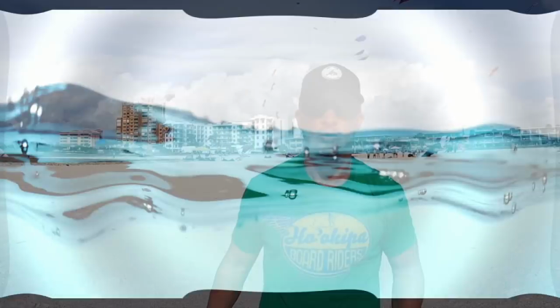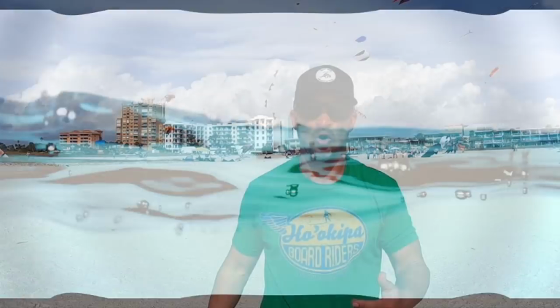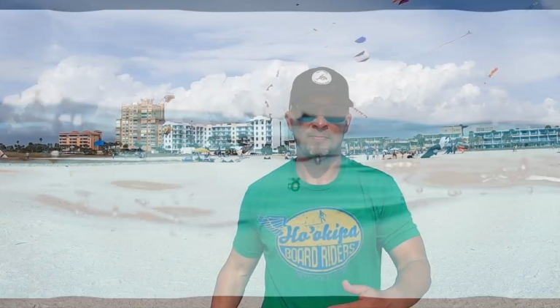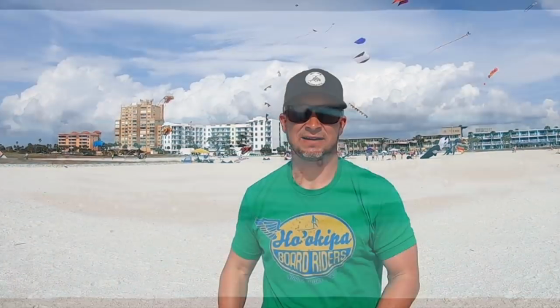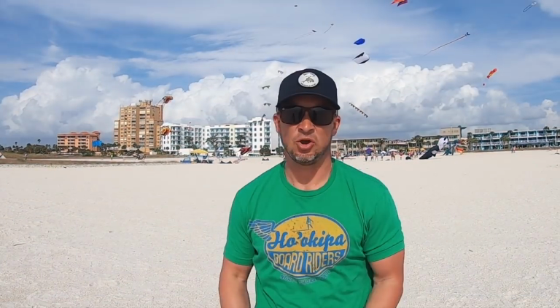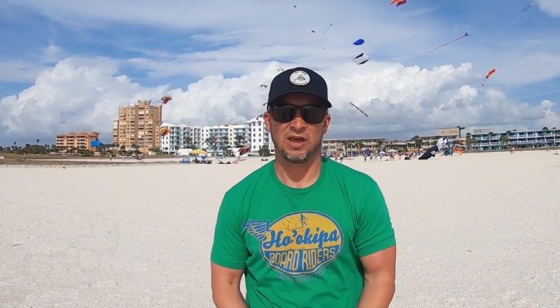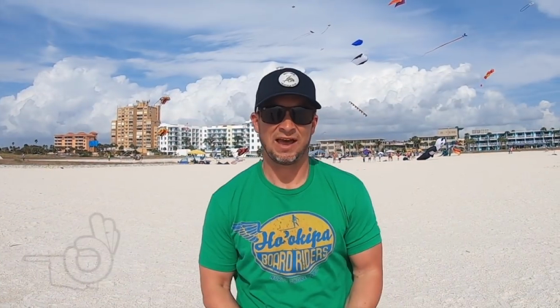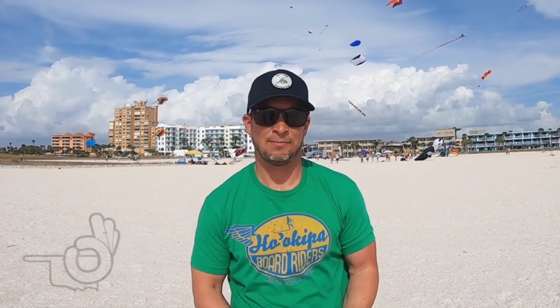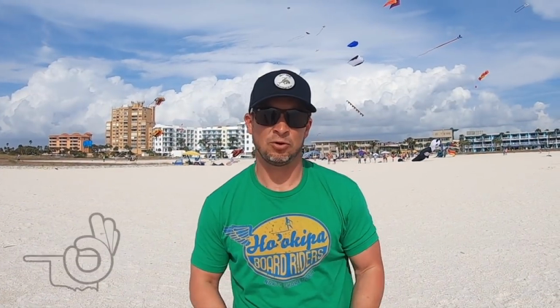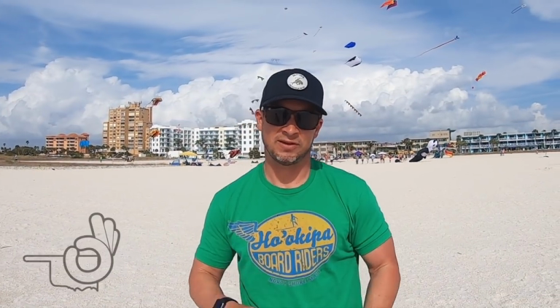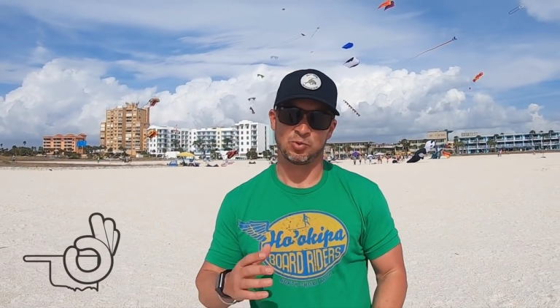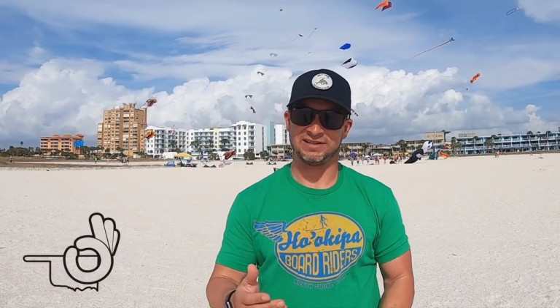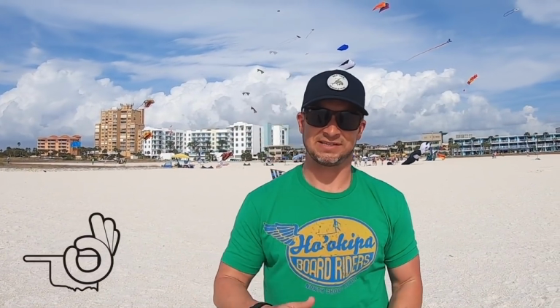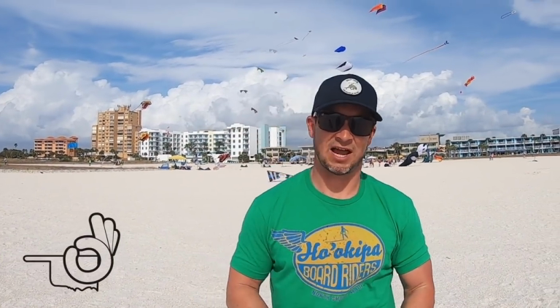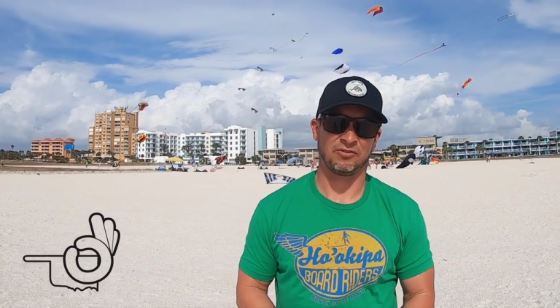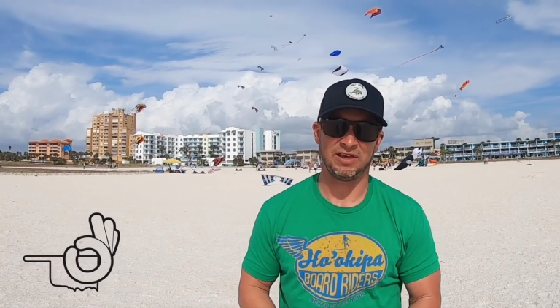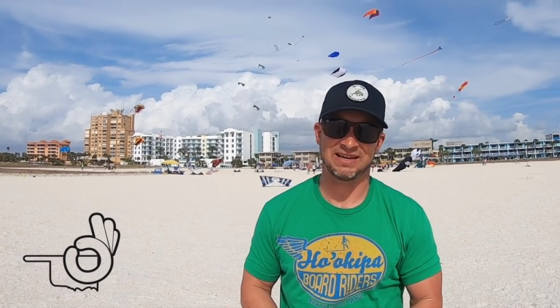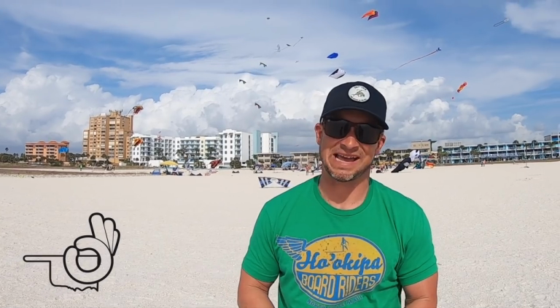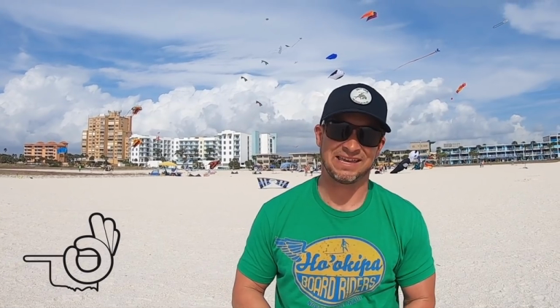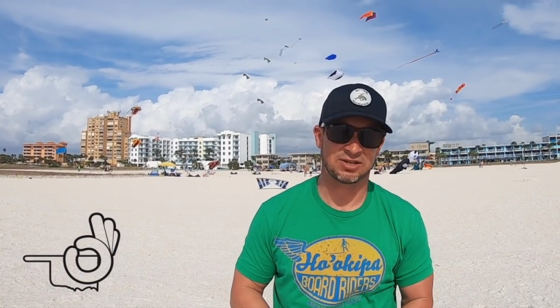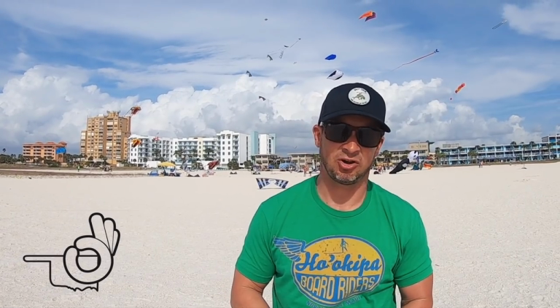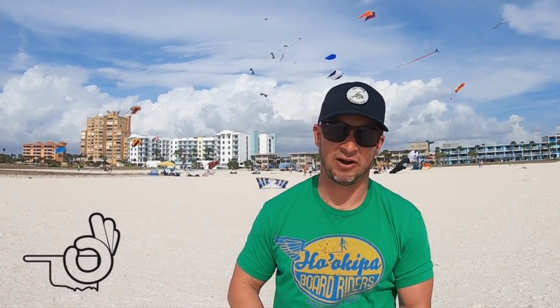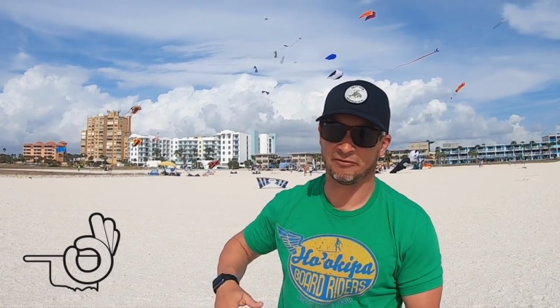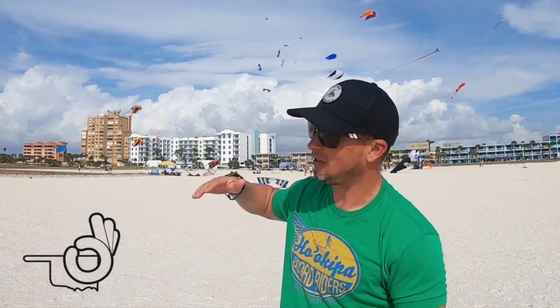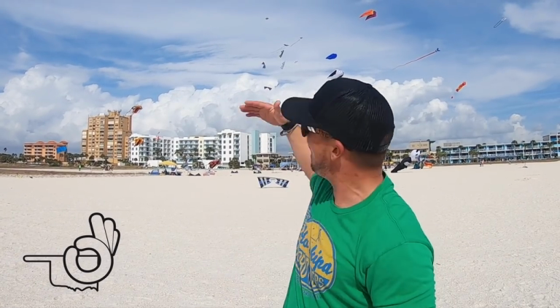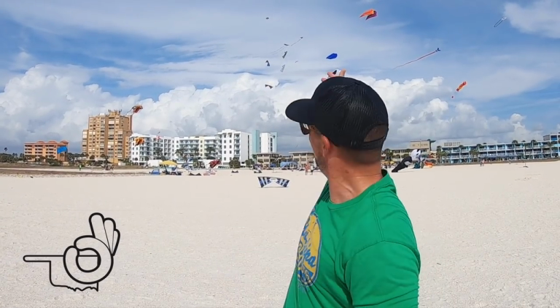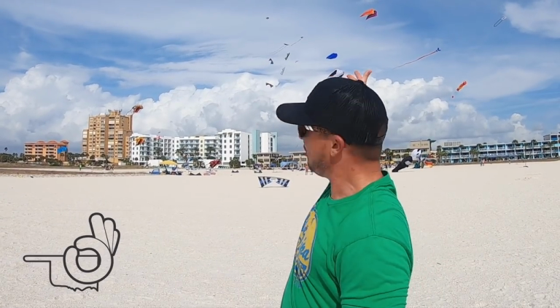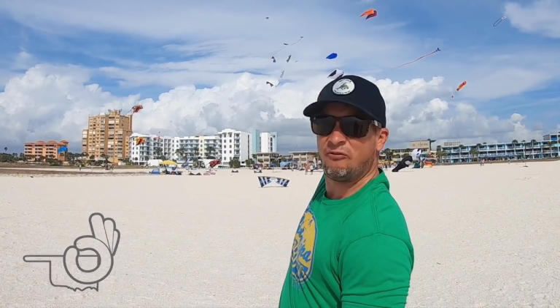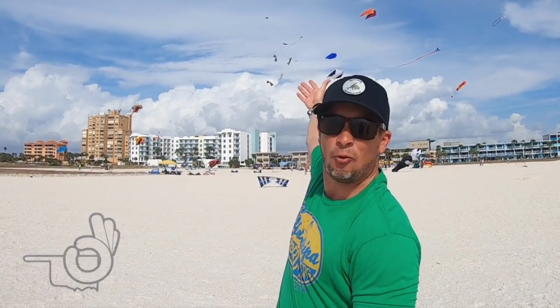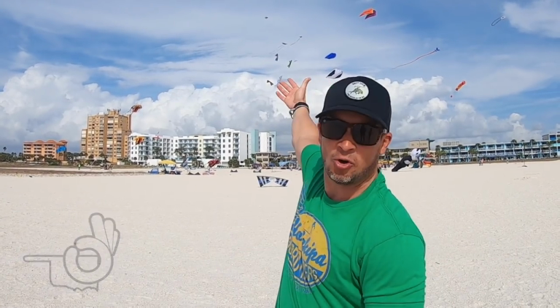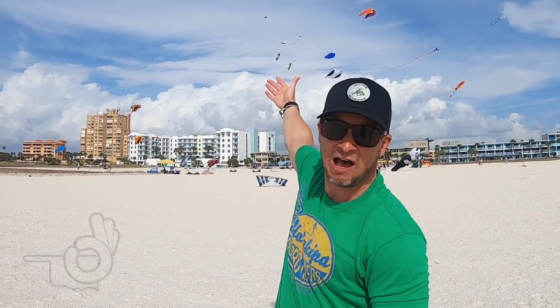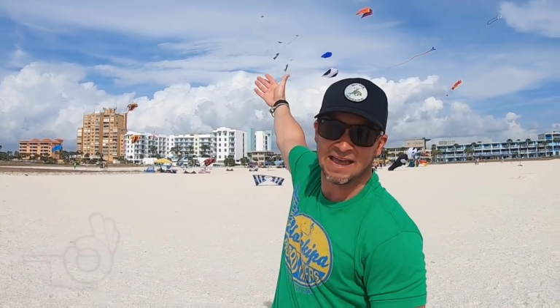Welcome back to the OK Kiteboarder. This week is exciting for me because I get to learn how to fly a foil kite.